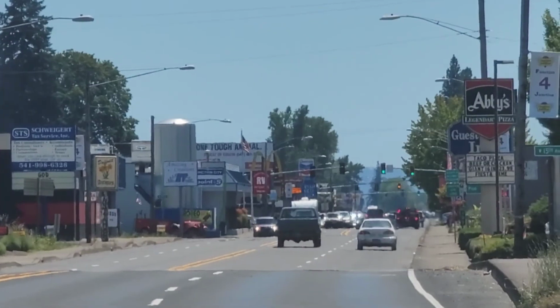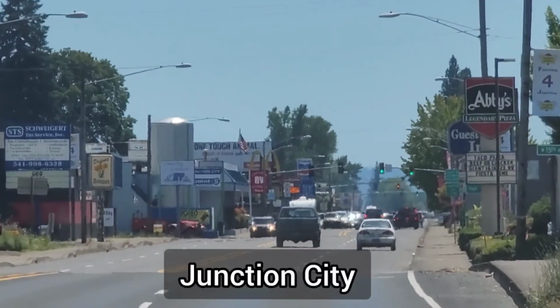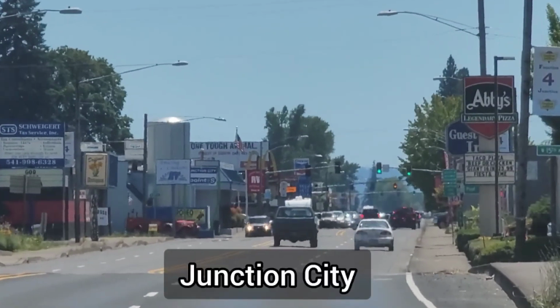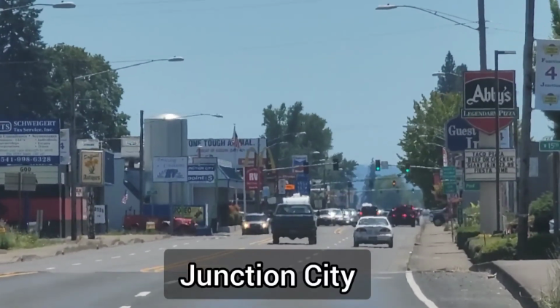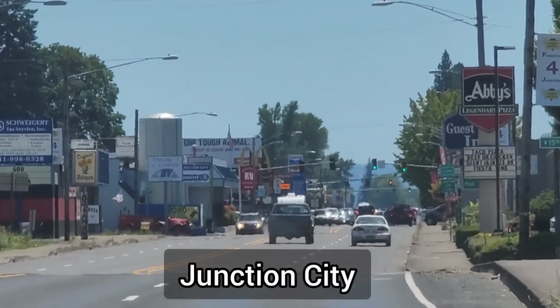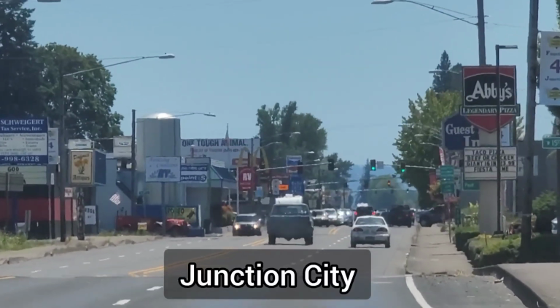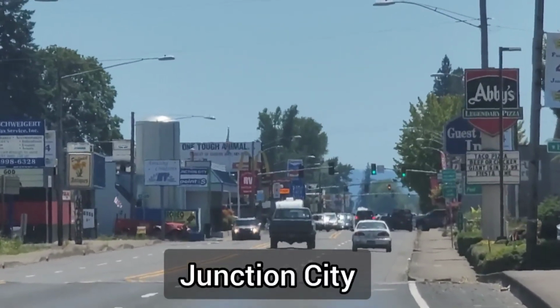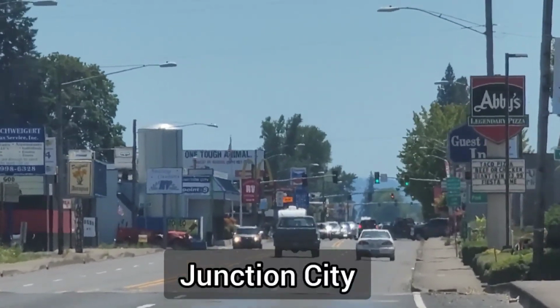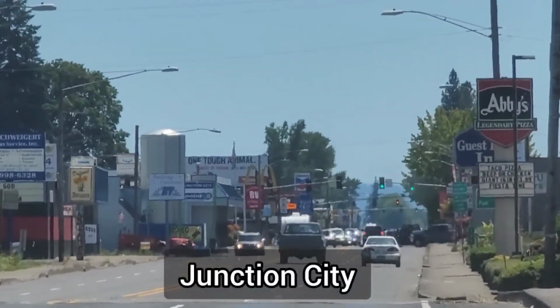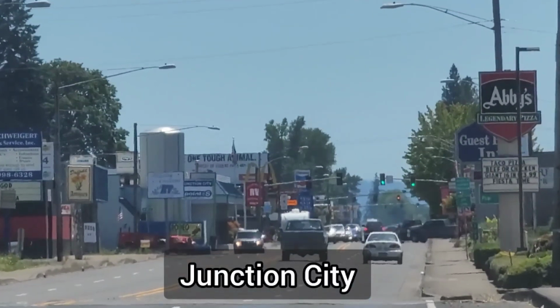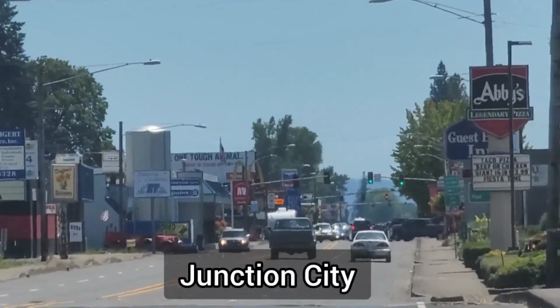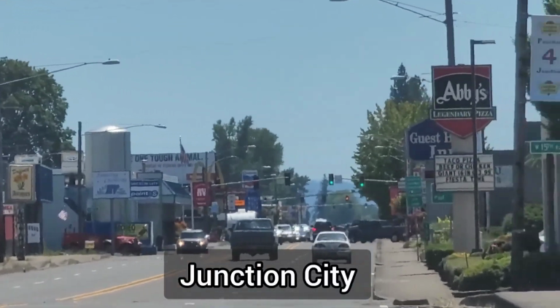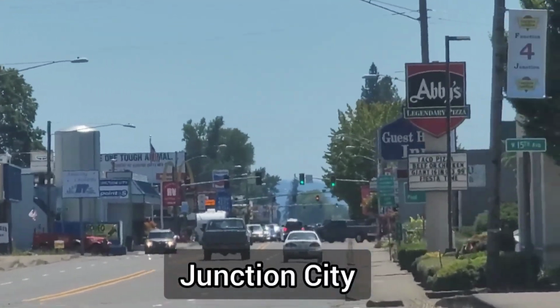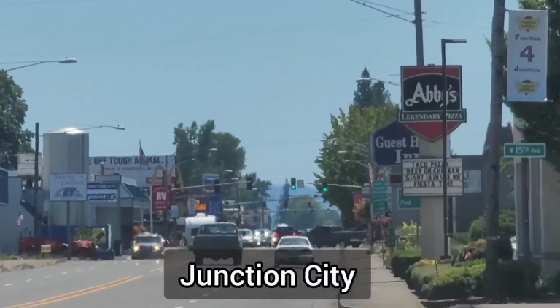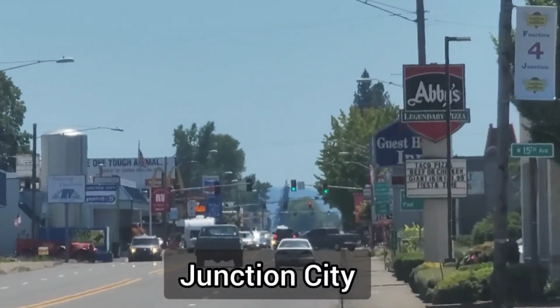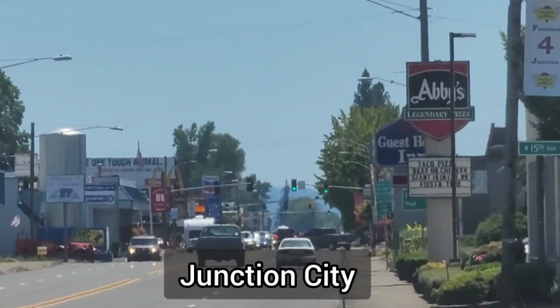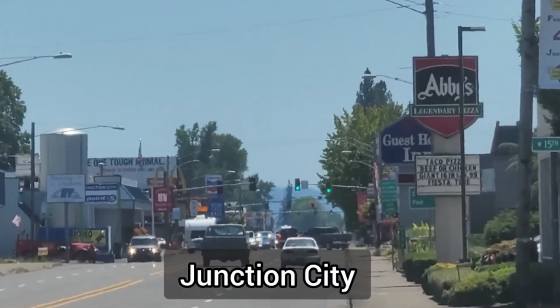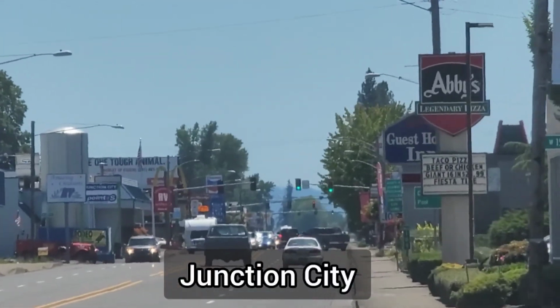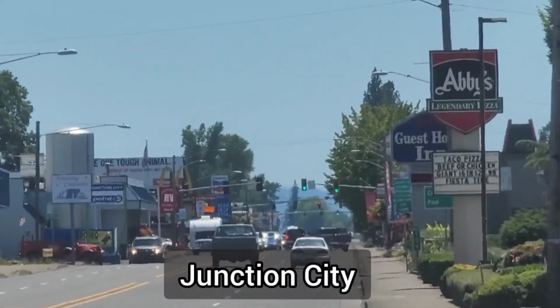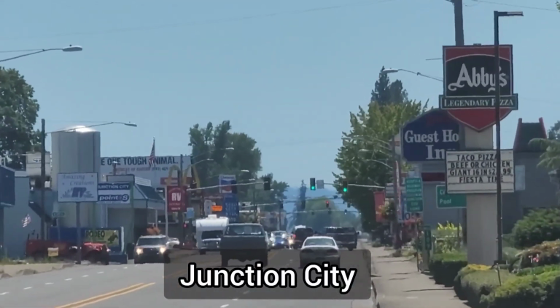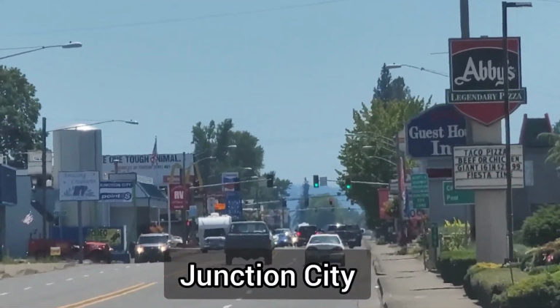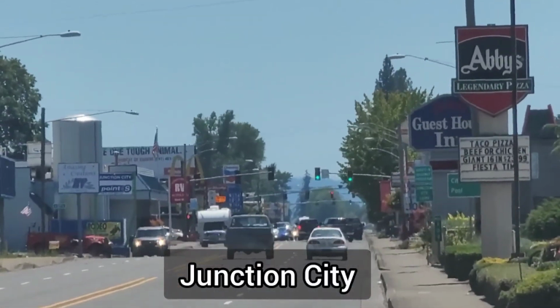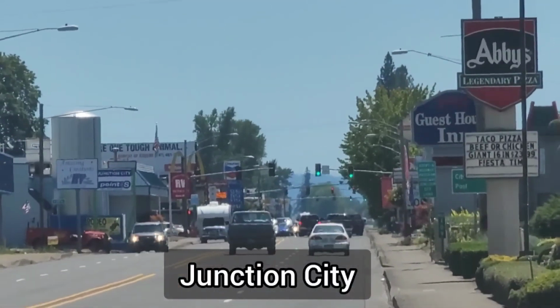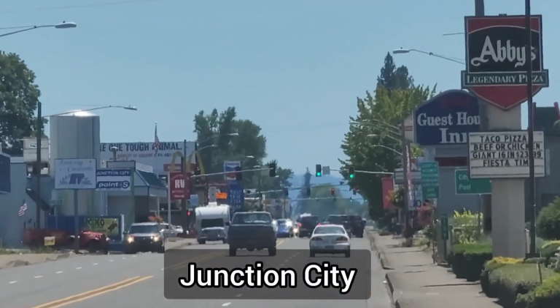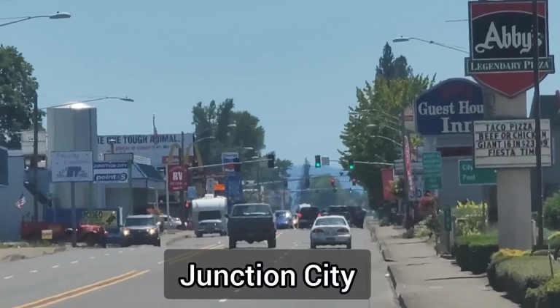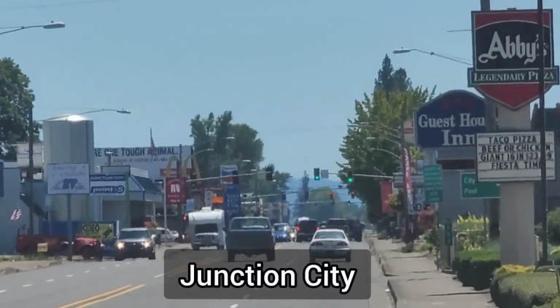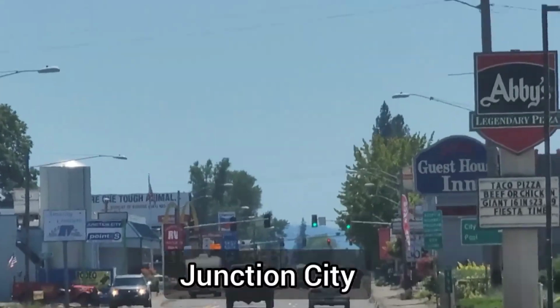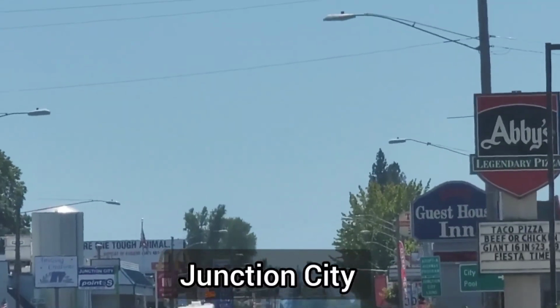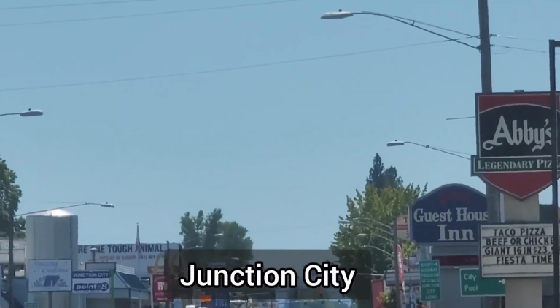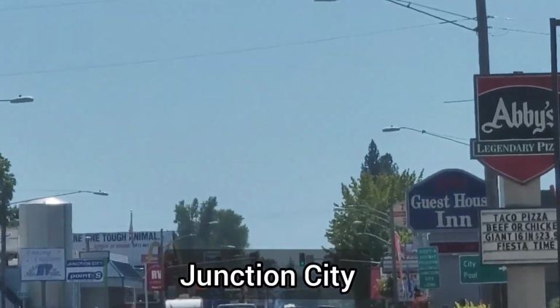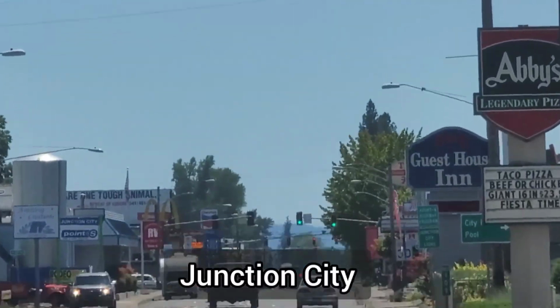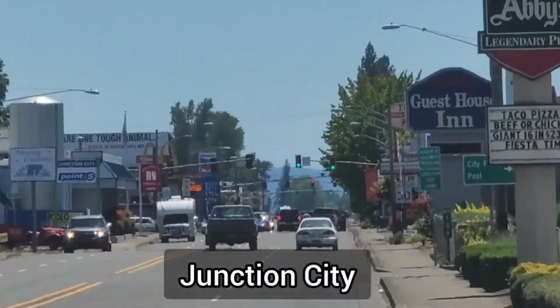Looking to the west, we got a nice view of the Oregon coast range. This here is Junction City, the northmost town in Lane County.